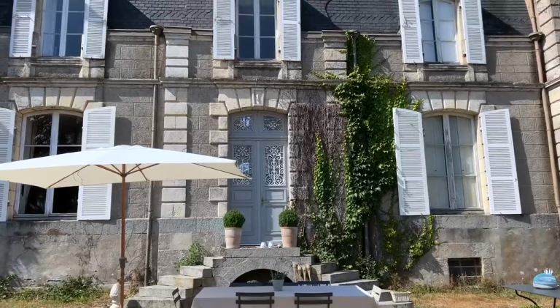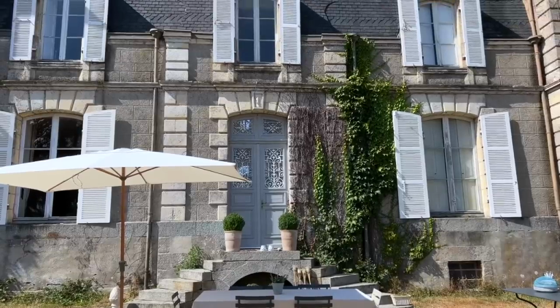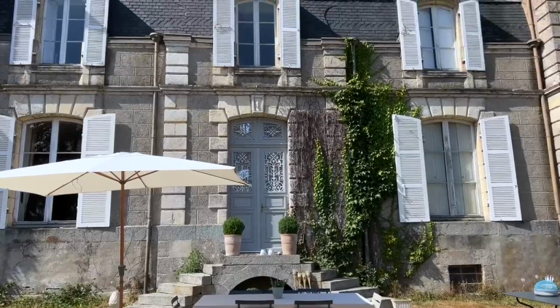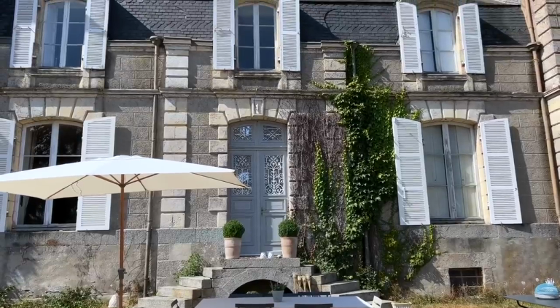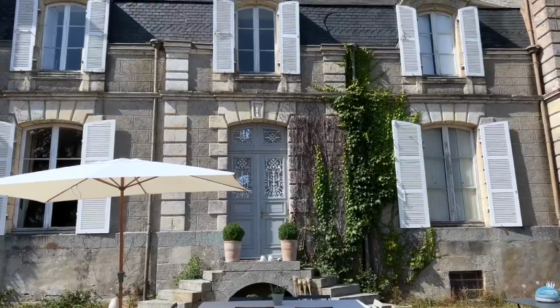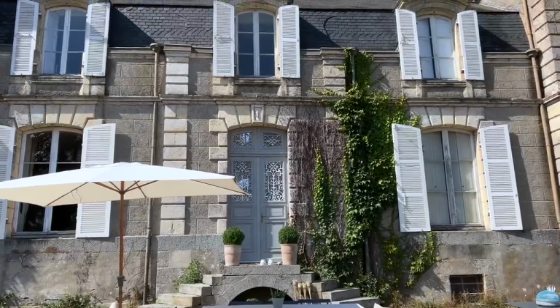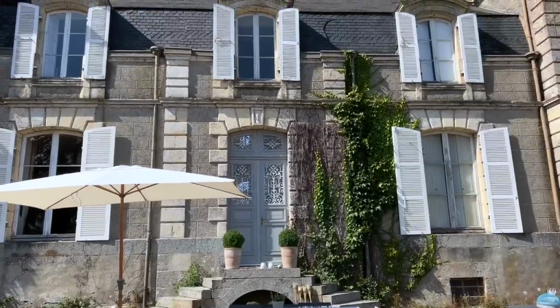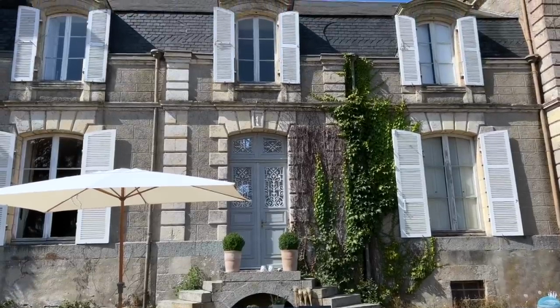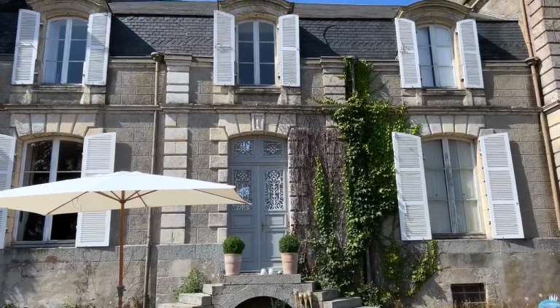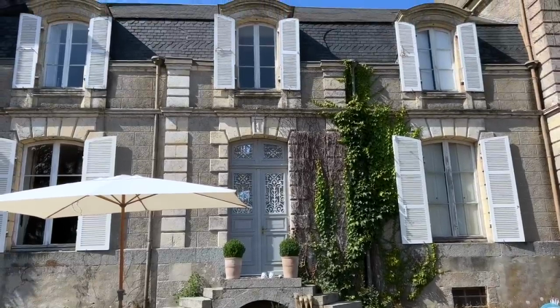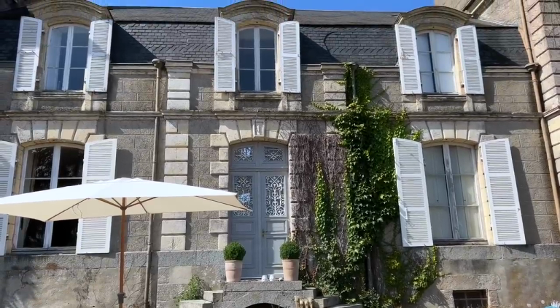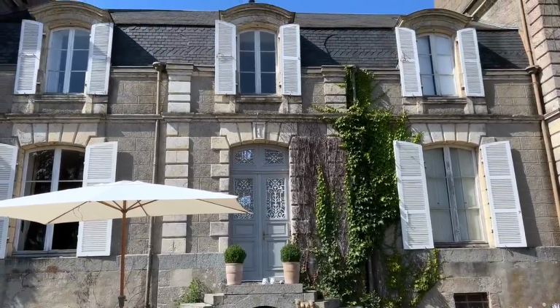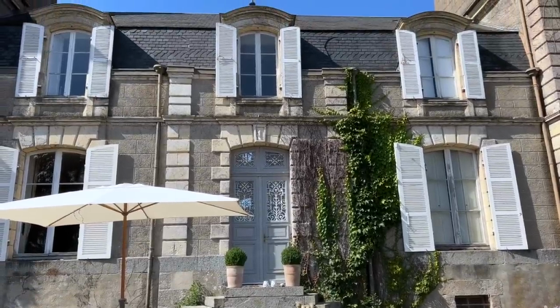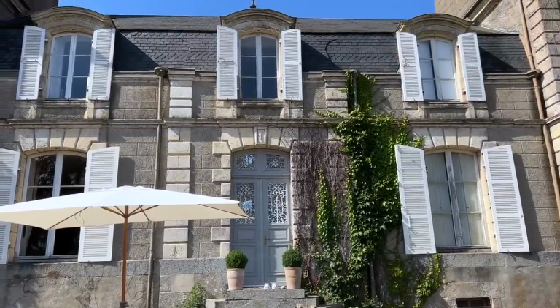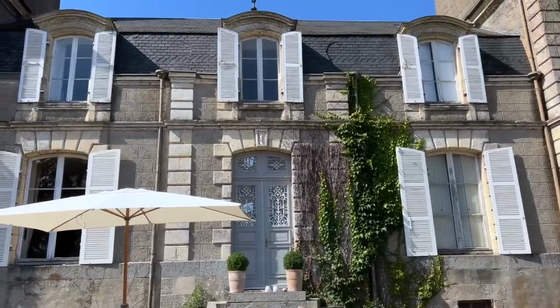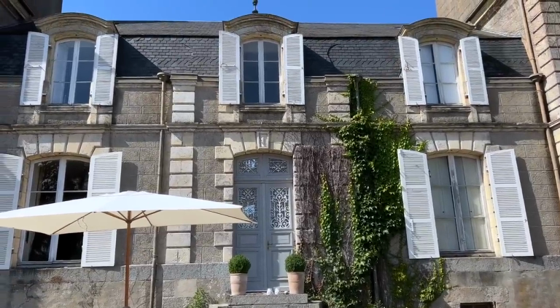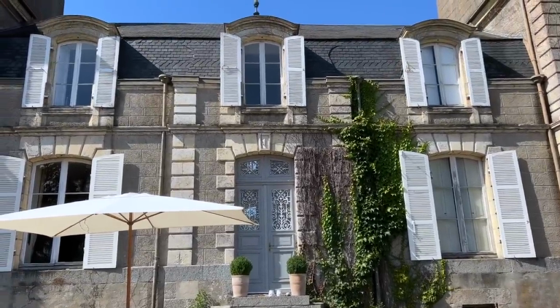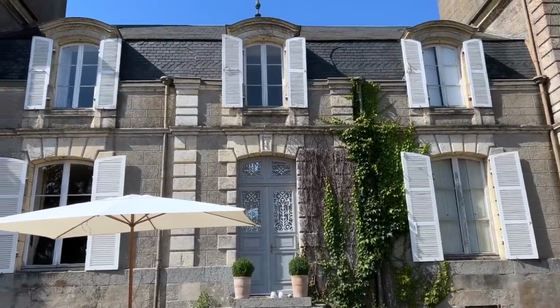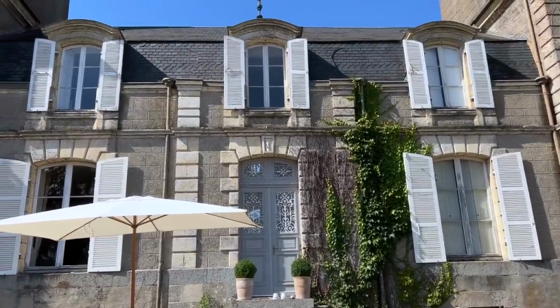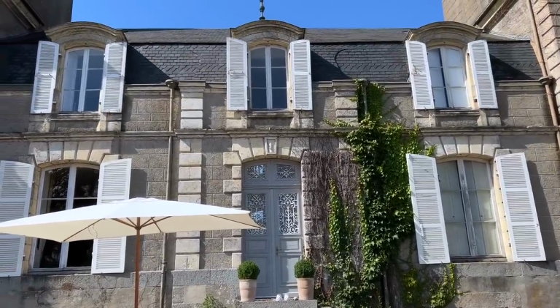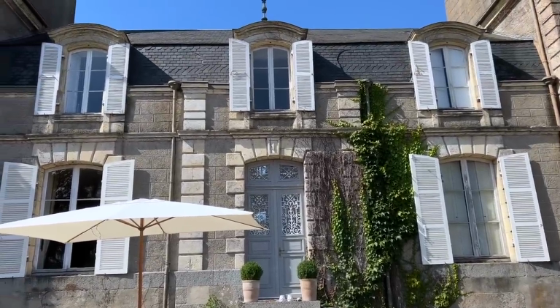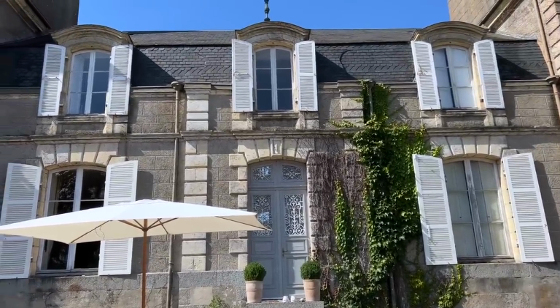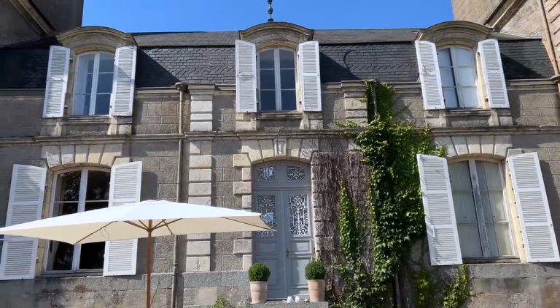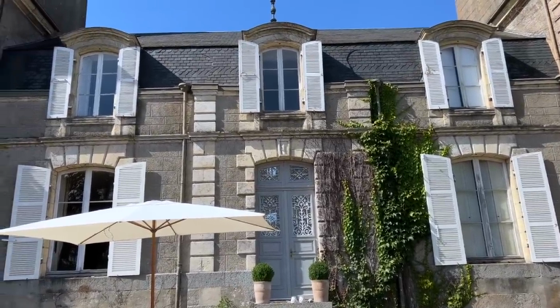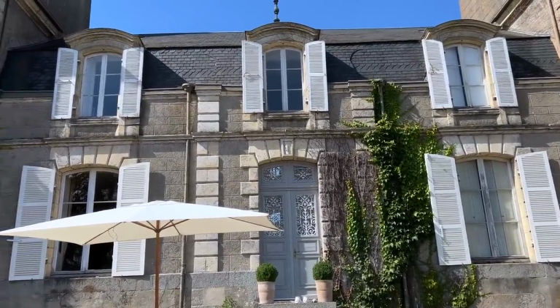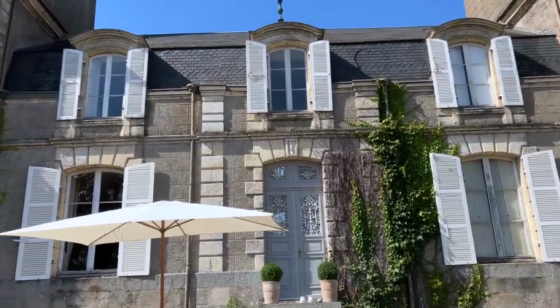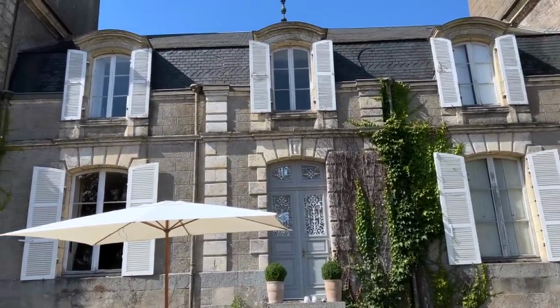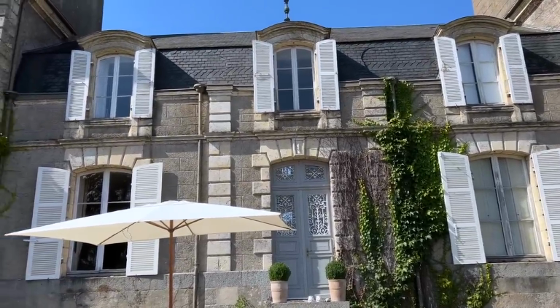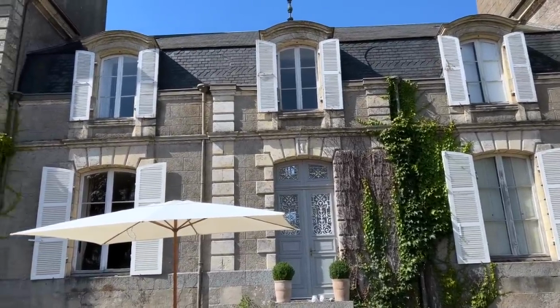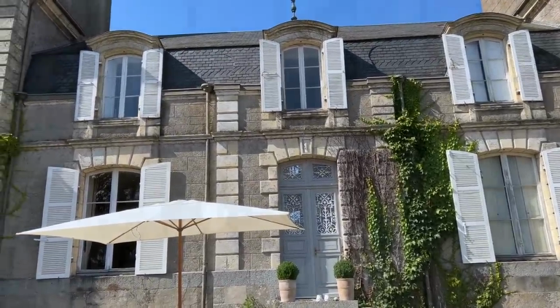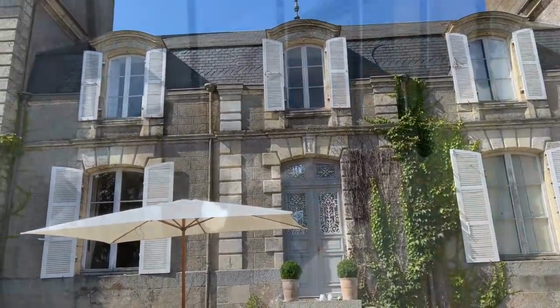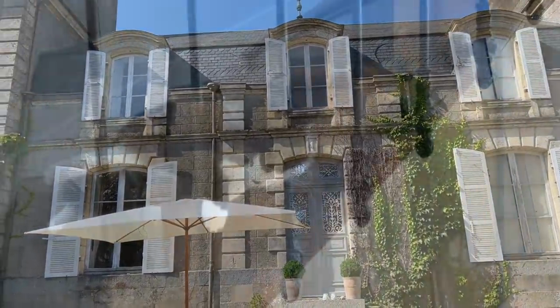With such high temperatures enveloping Brittany lately, it's beginning to feel like we live in the south of France.